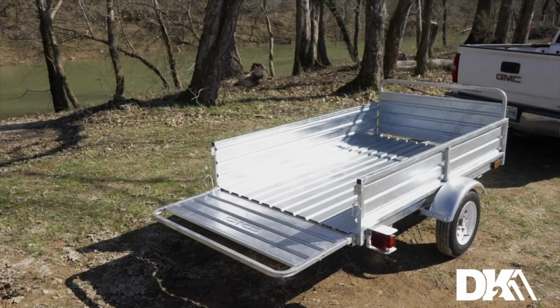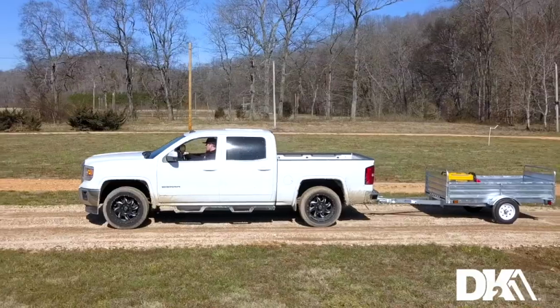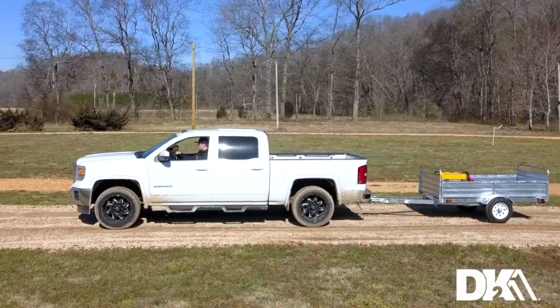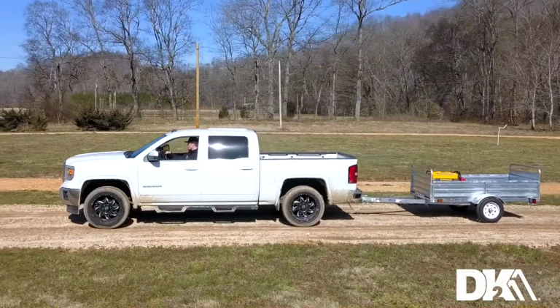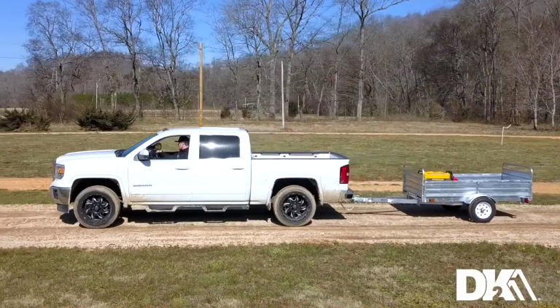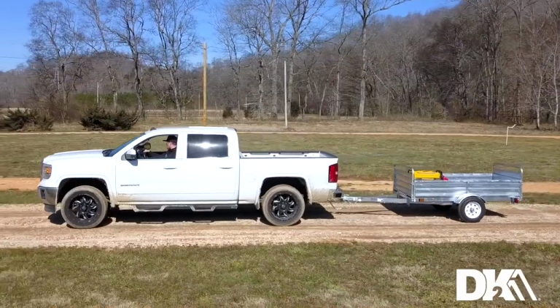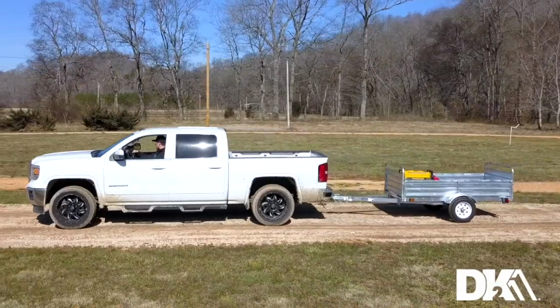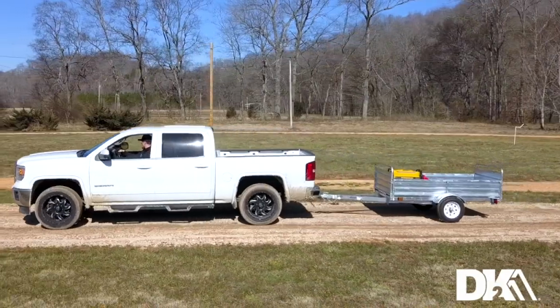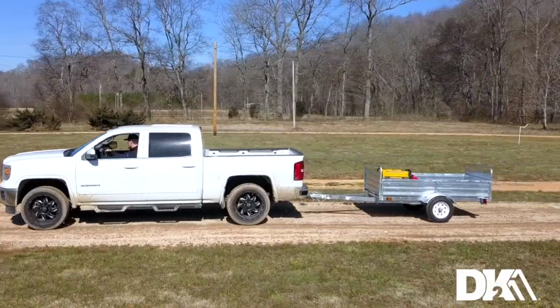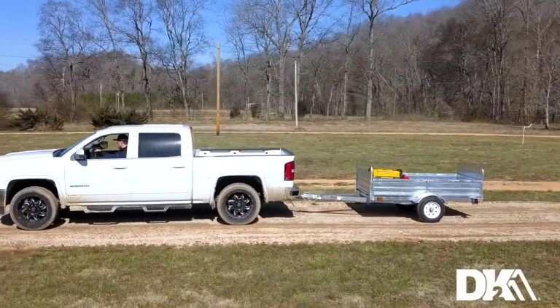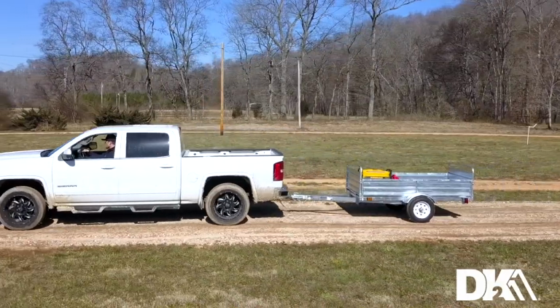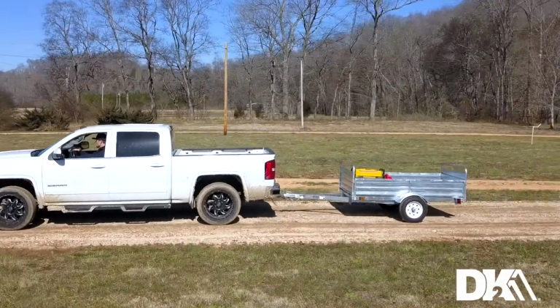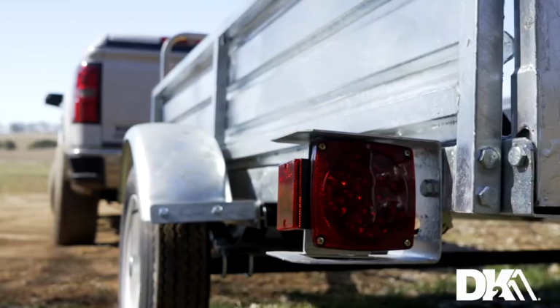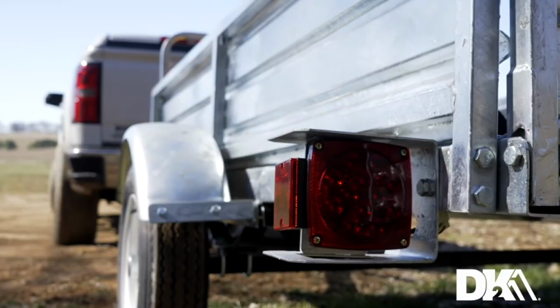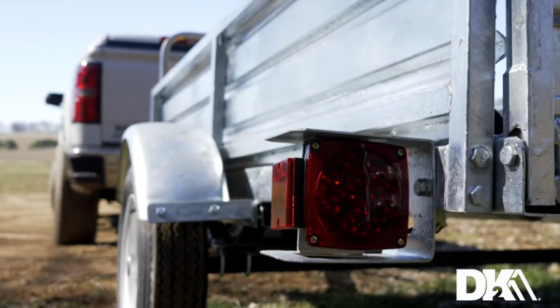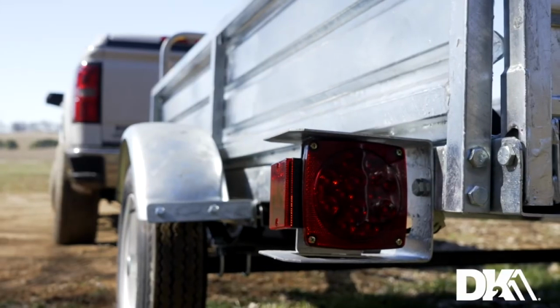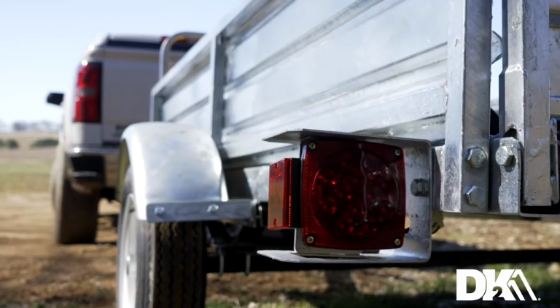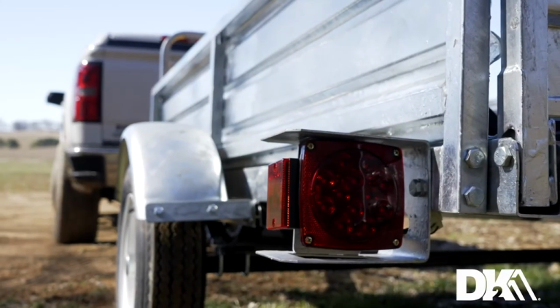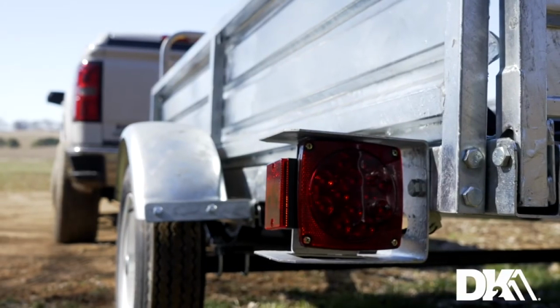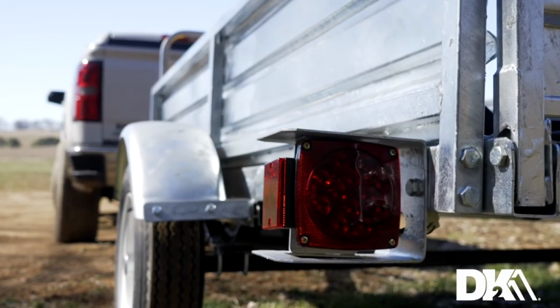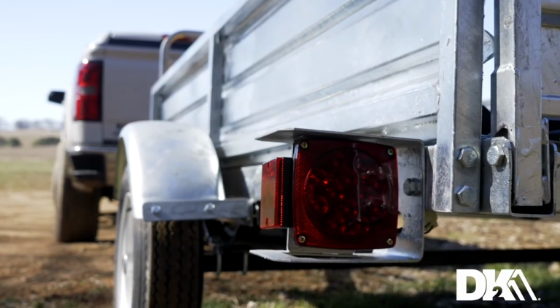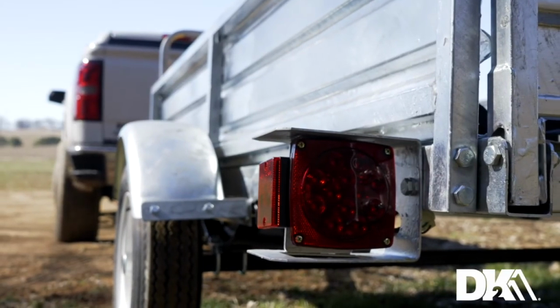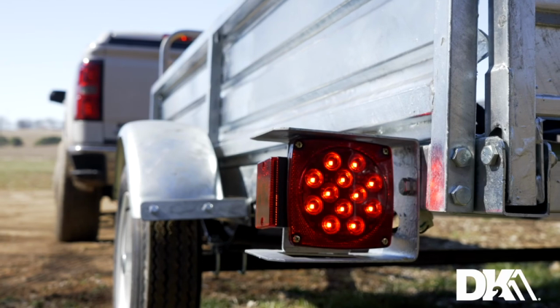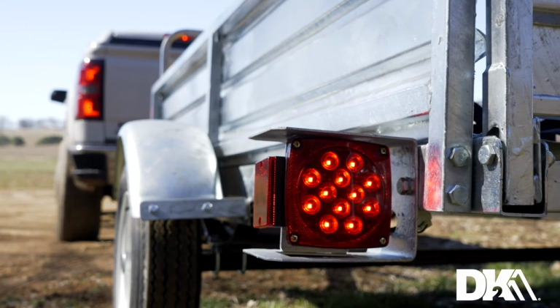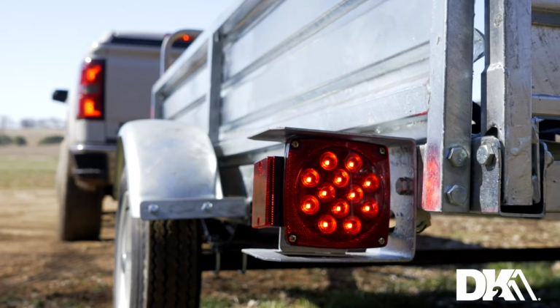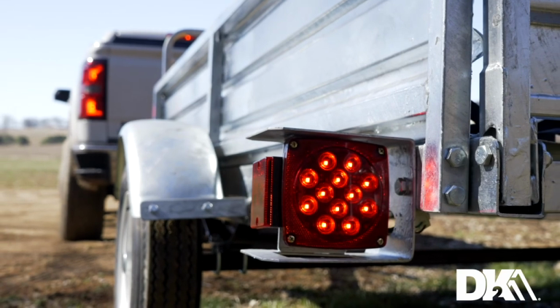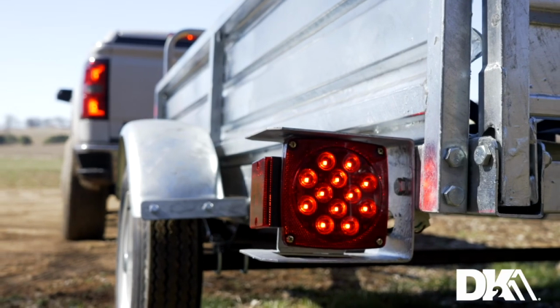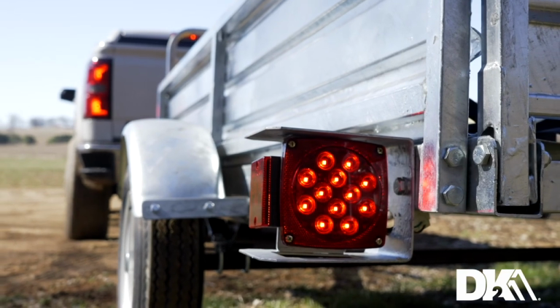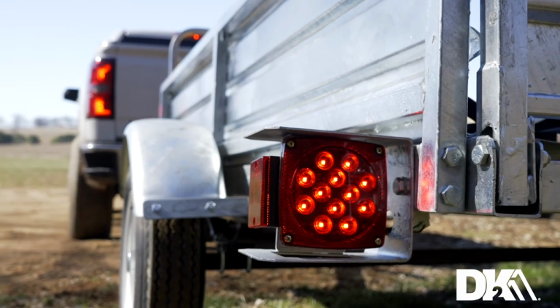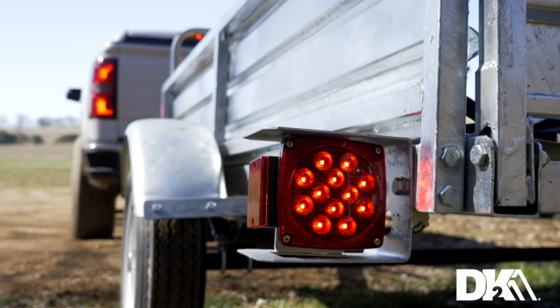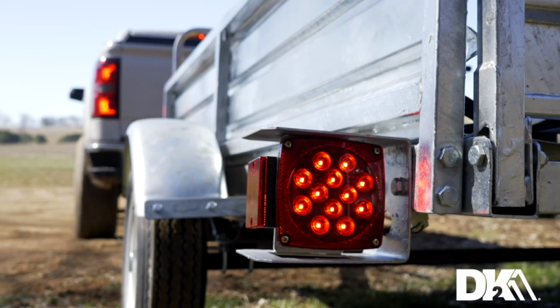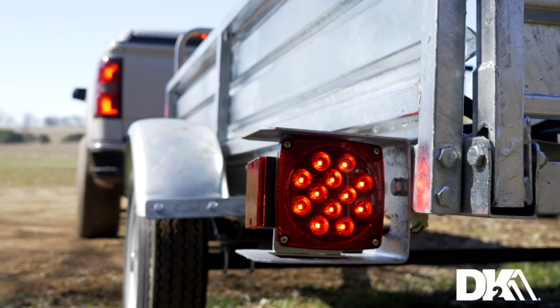Each trailer ships in a single carton, including pre-wired LED lighting for easy installation.